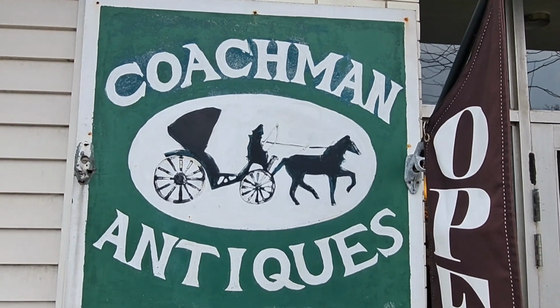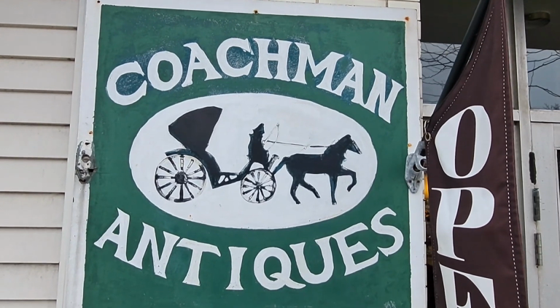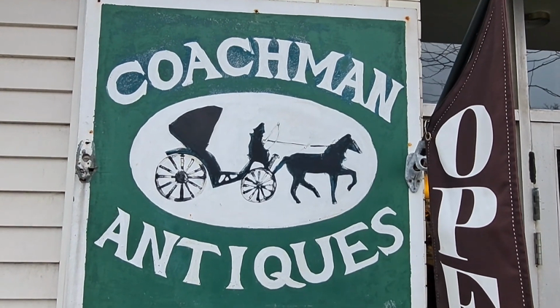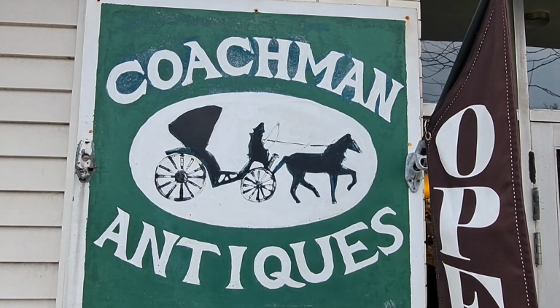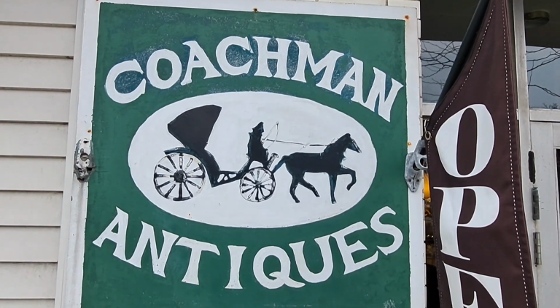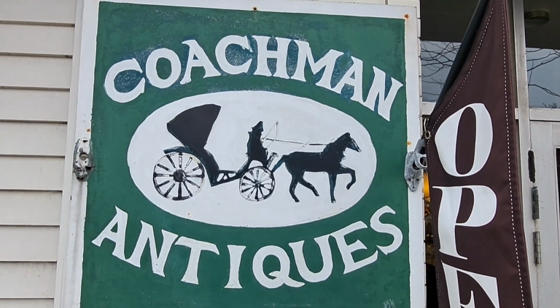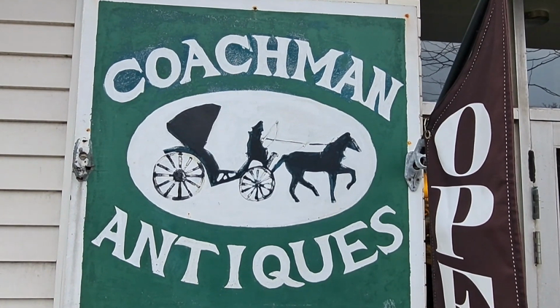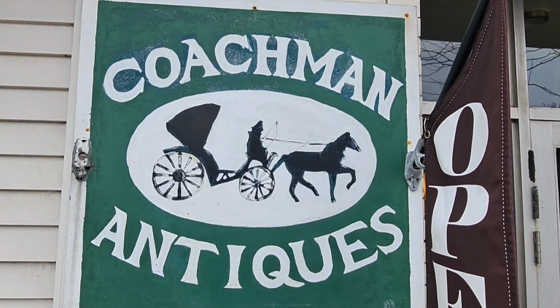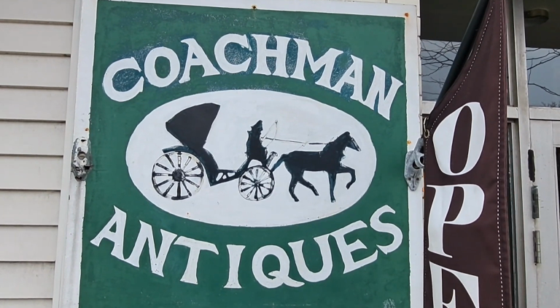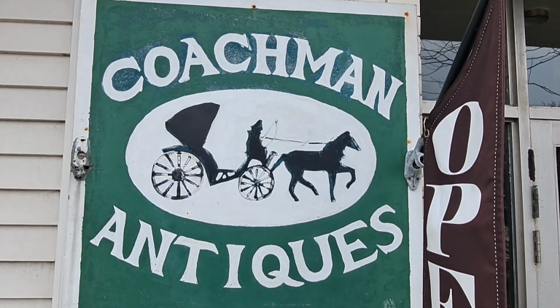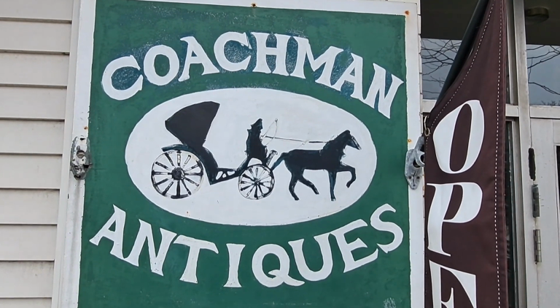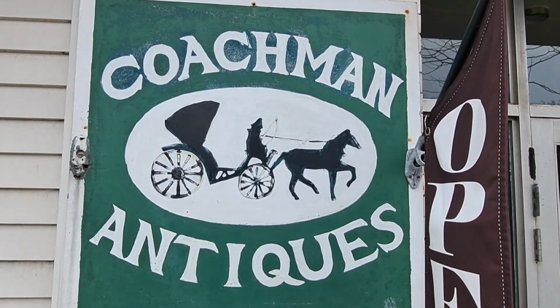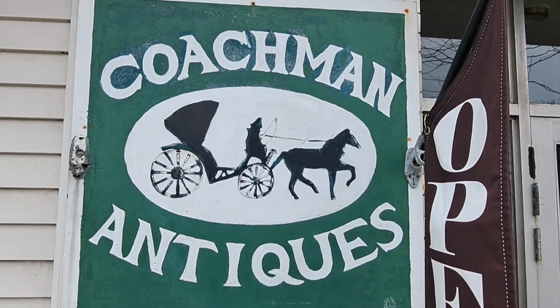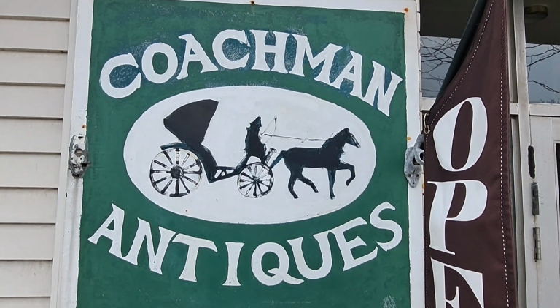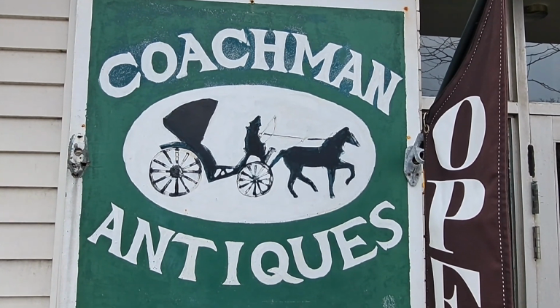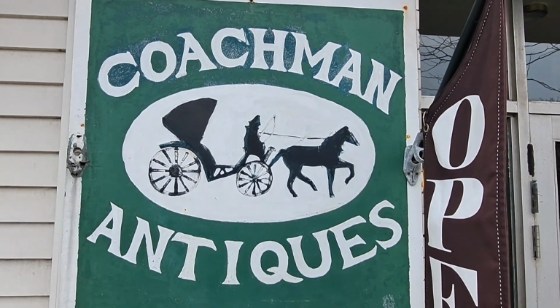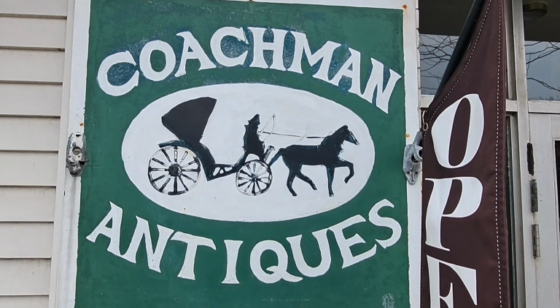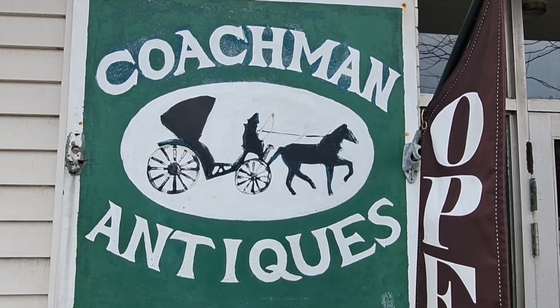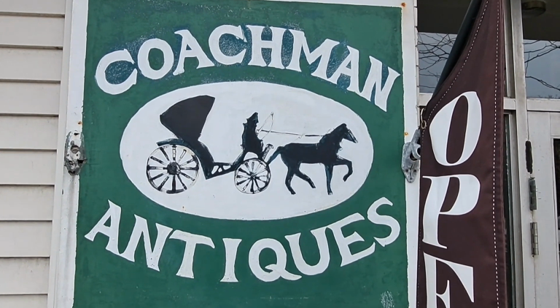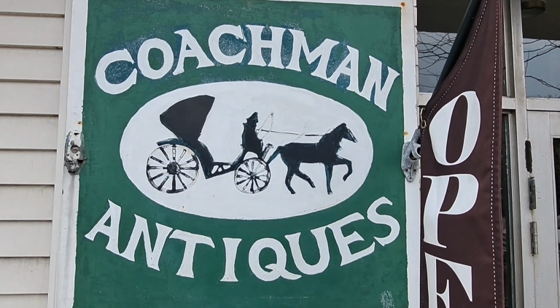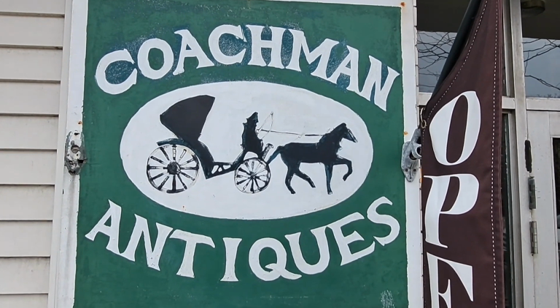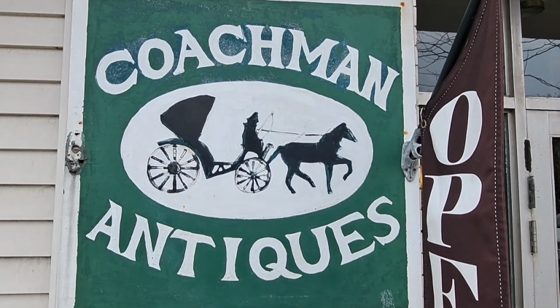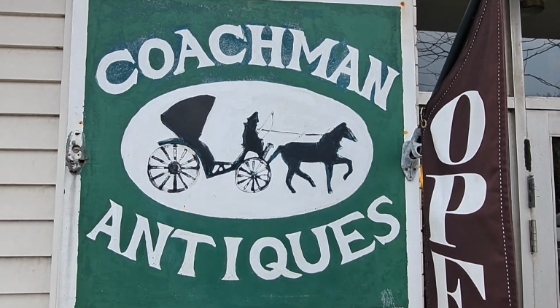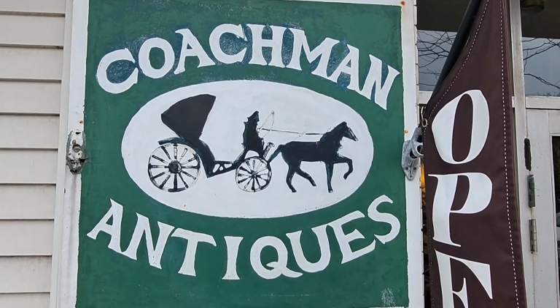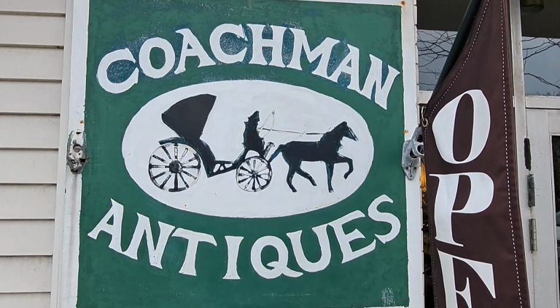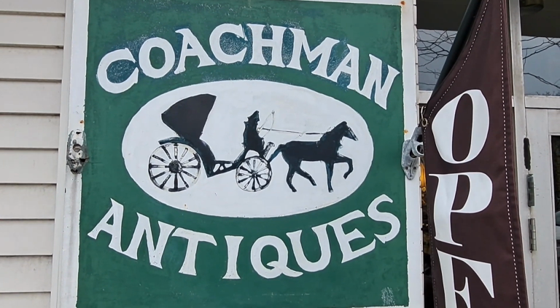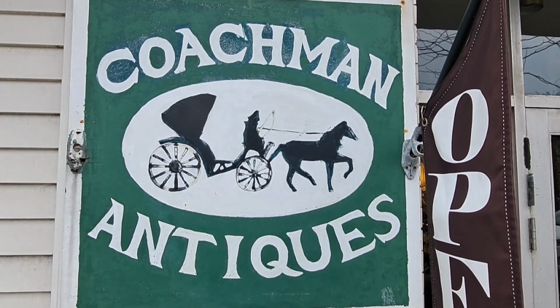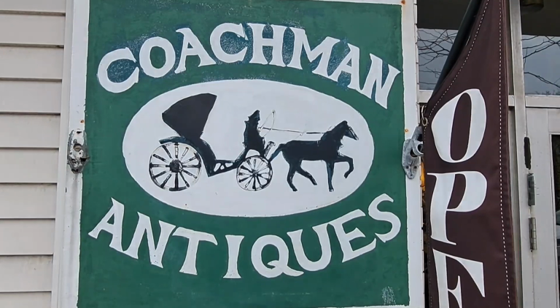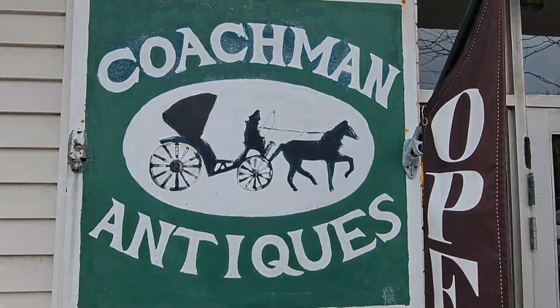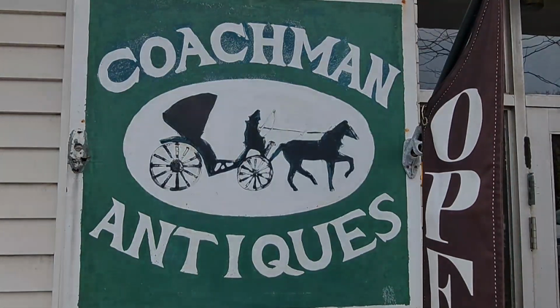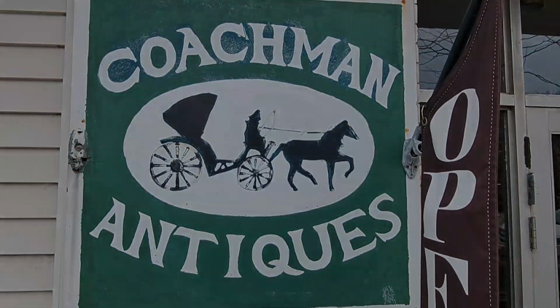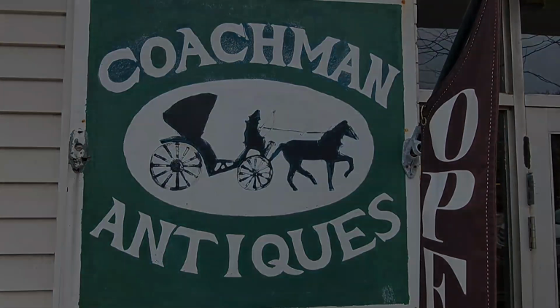If you're ever in this area, check out Coachman Antiques in LaPorte, Indiana.